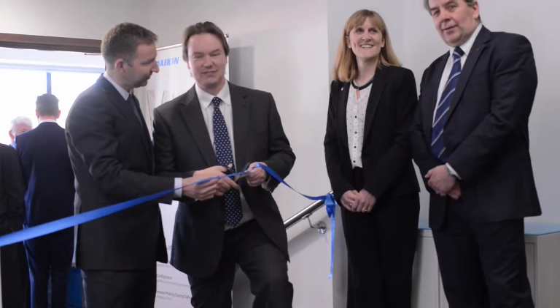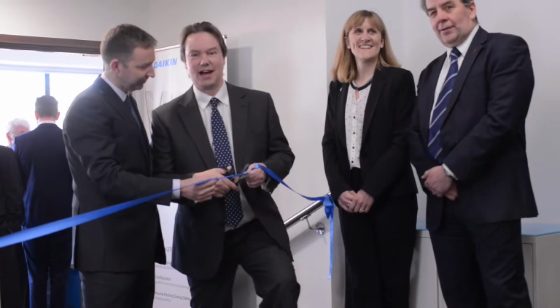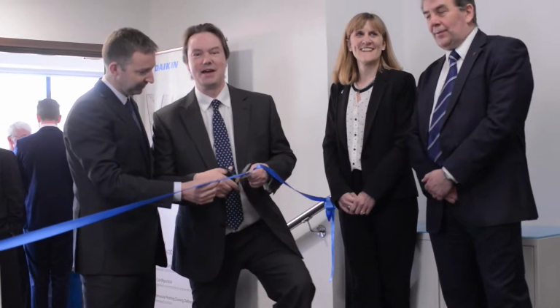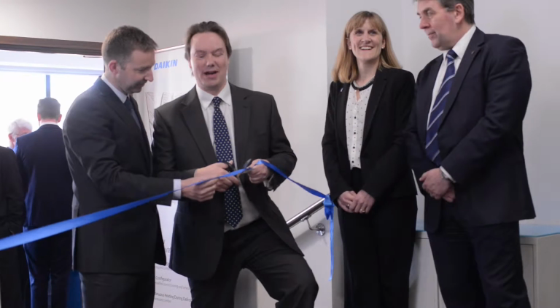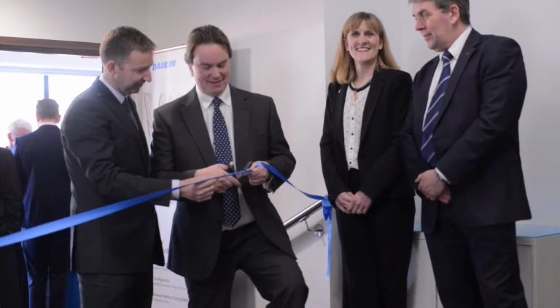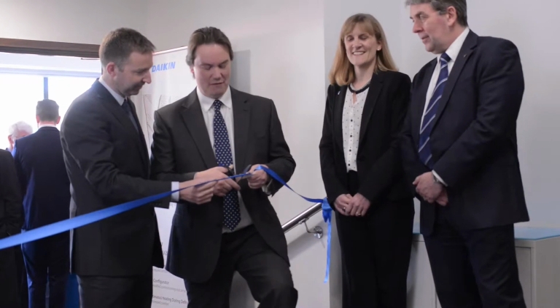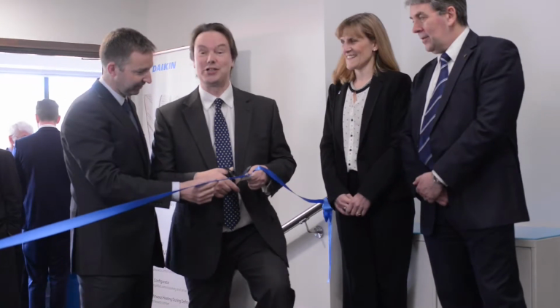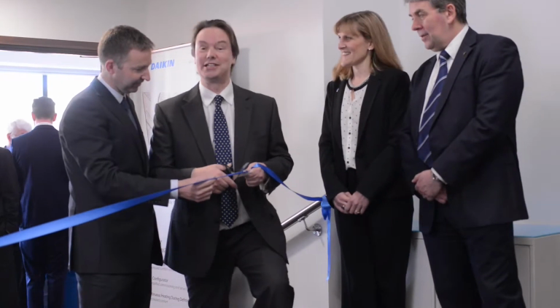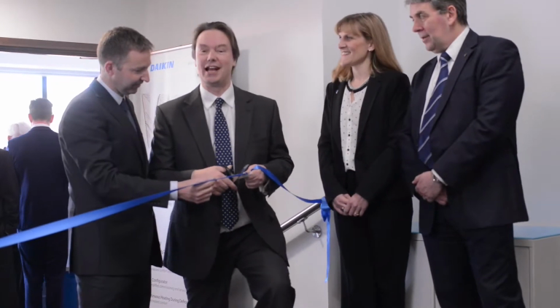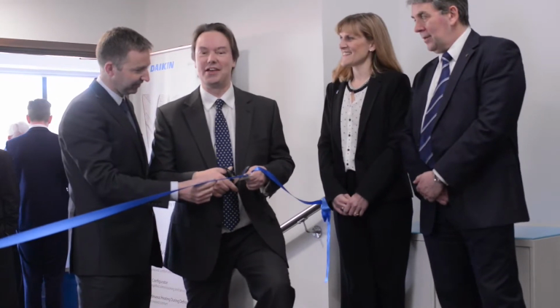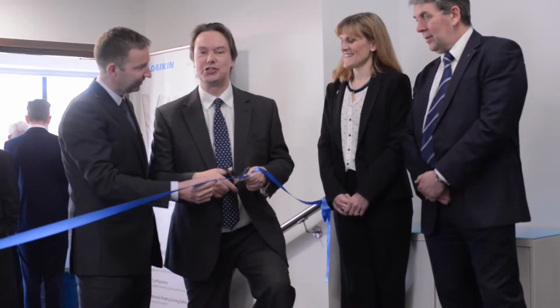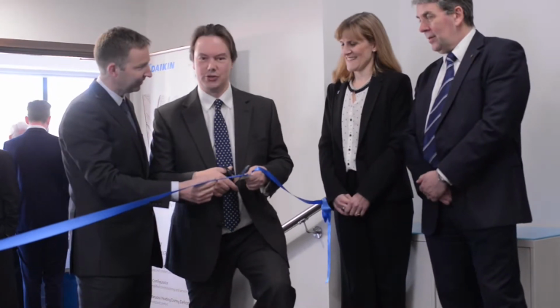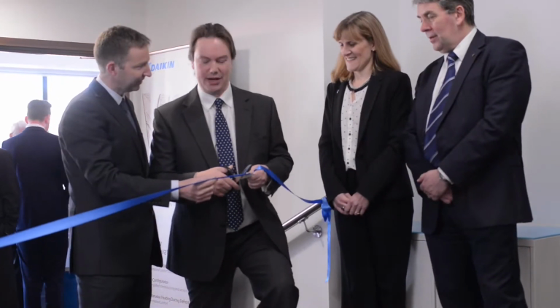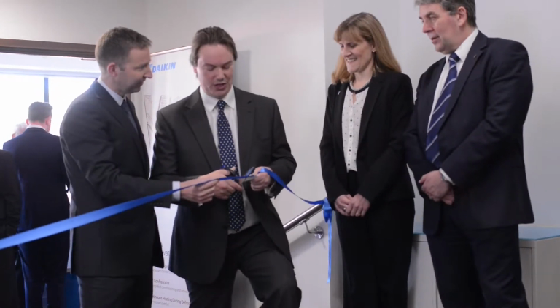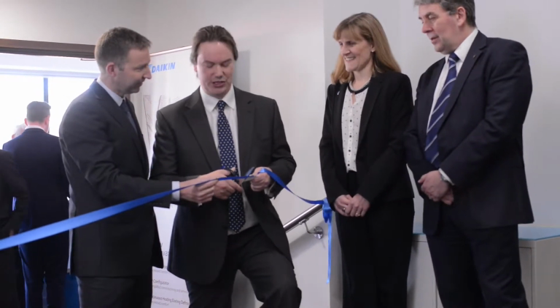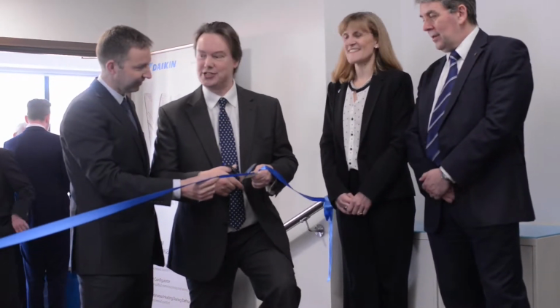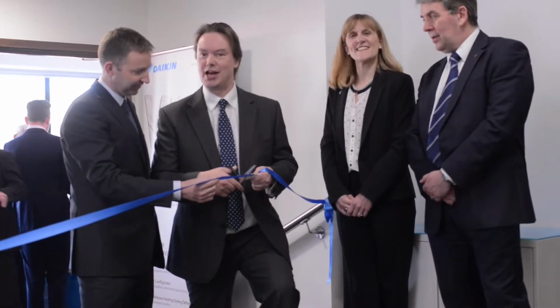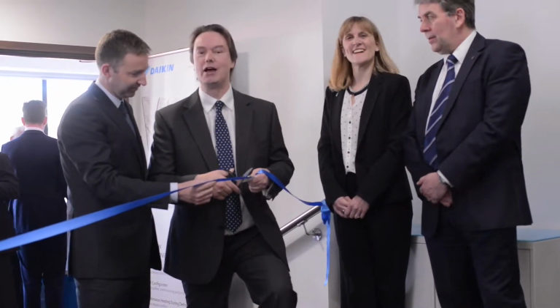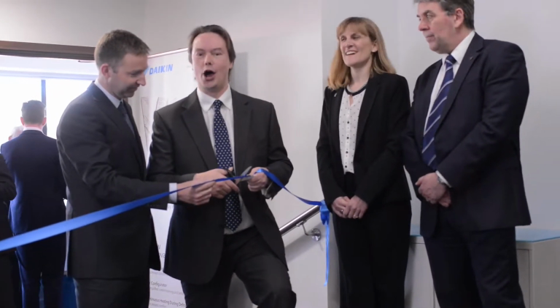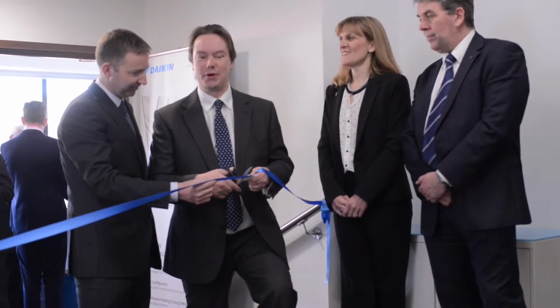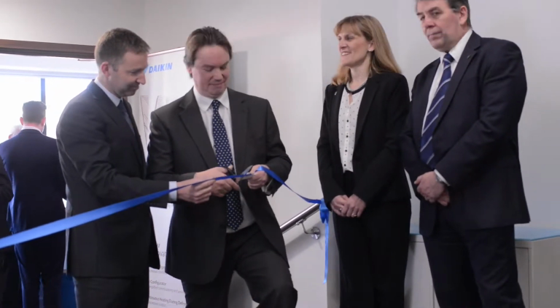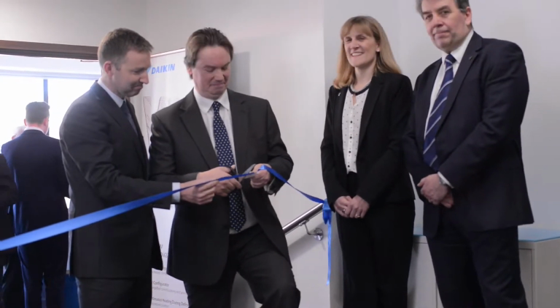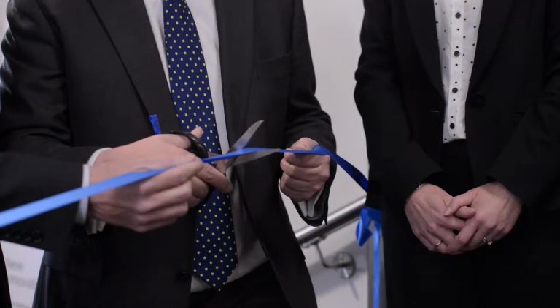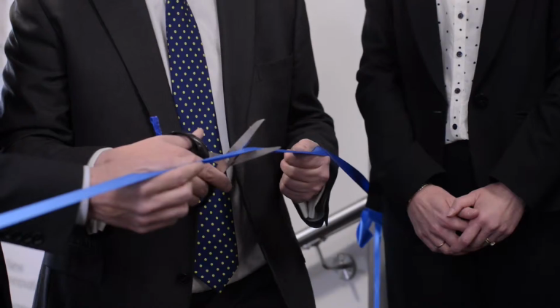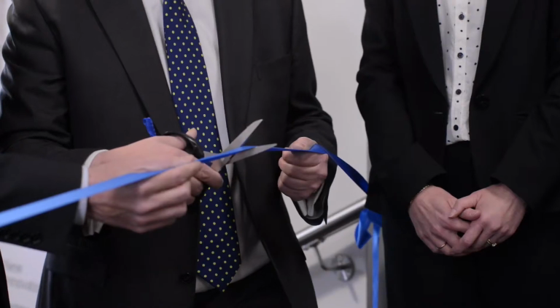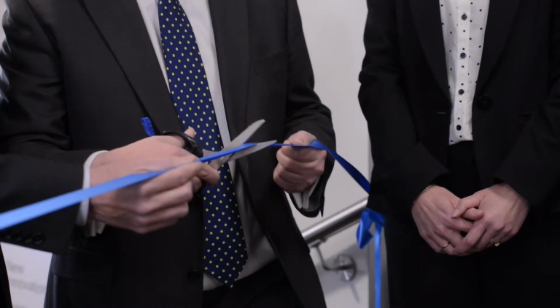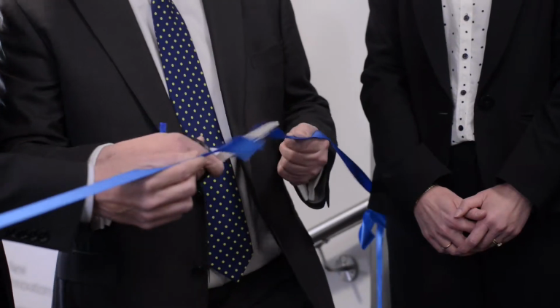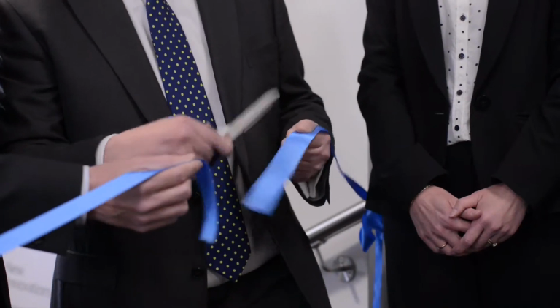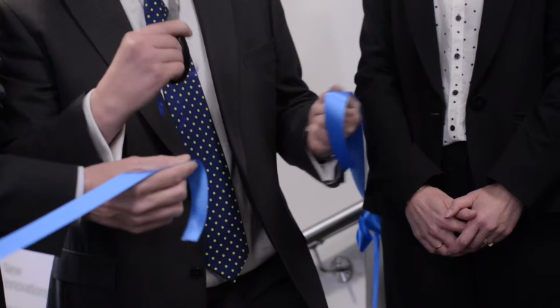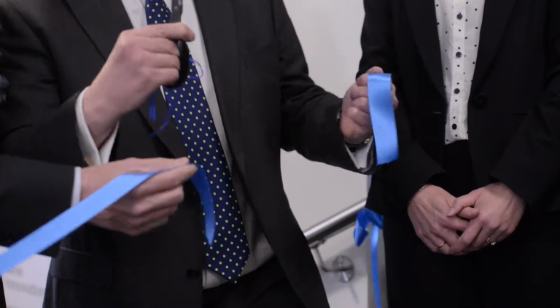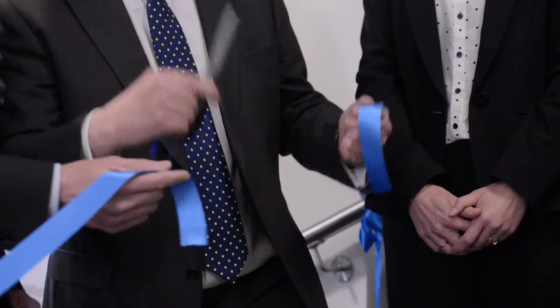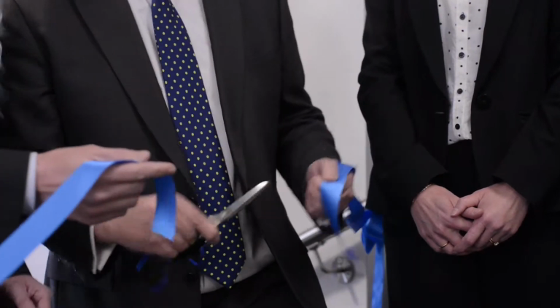I hereby officially declare this new technology centre open. There we go.